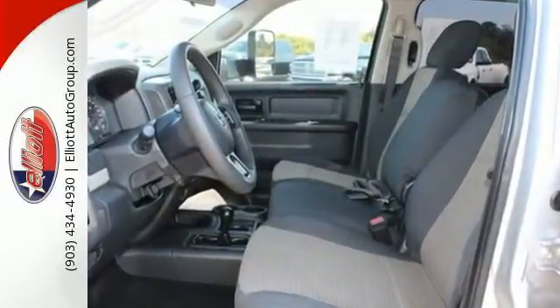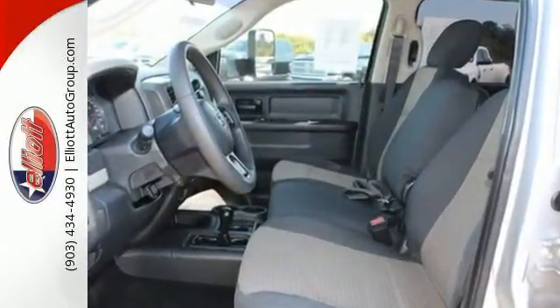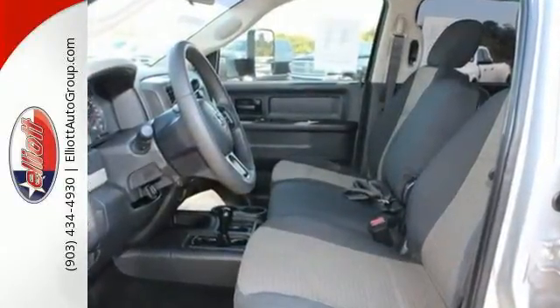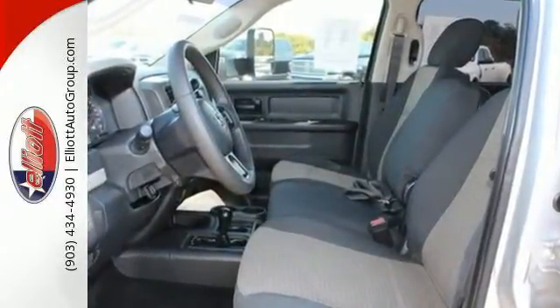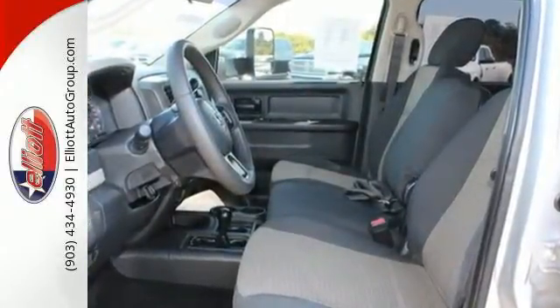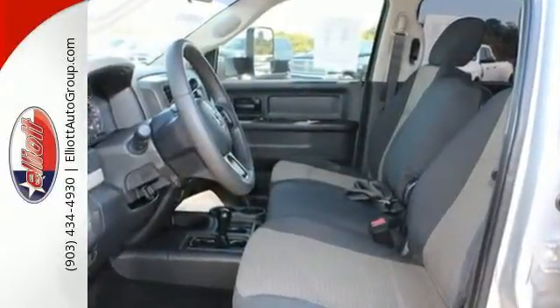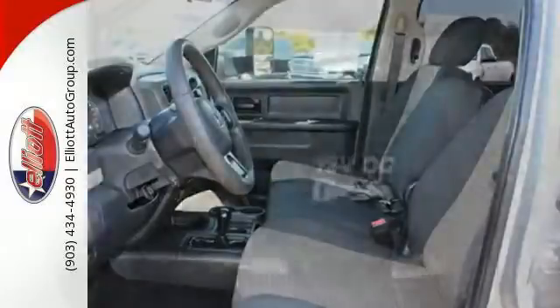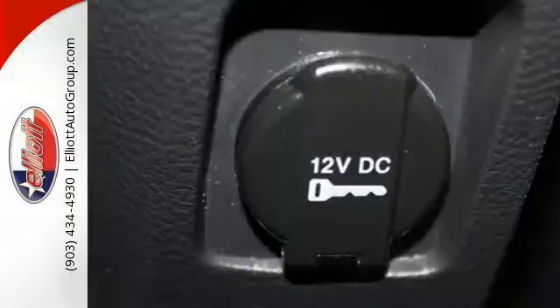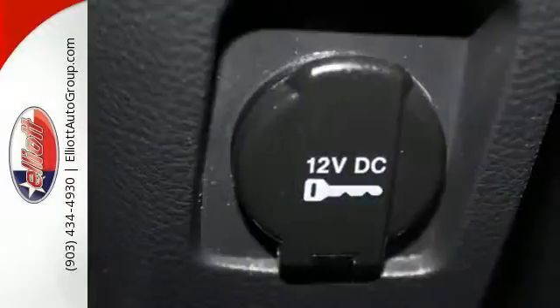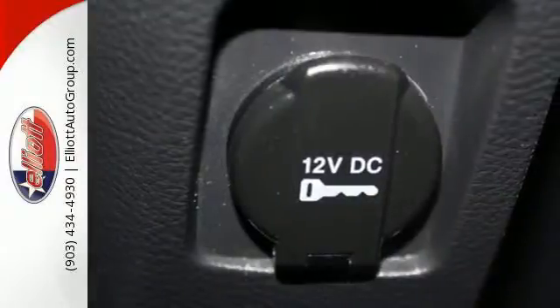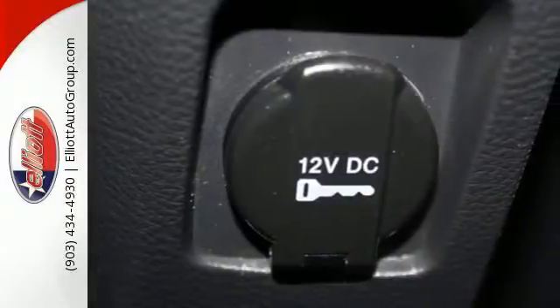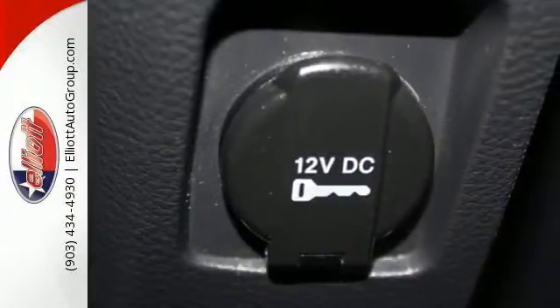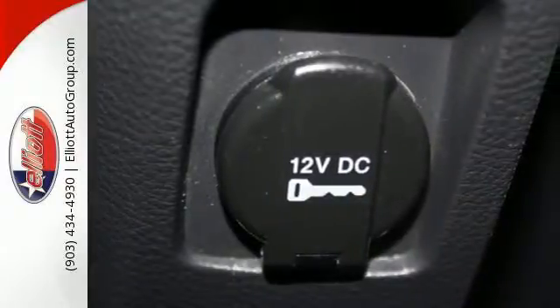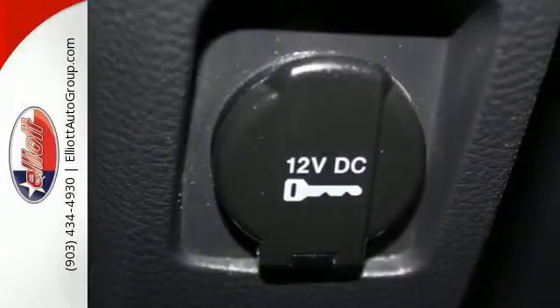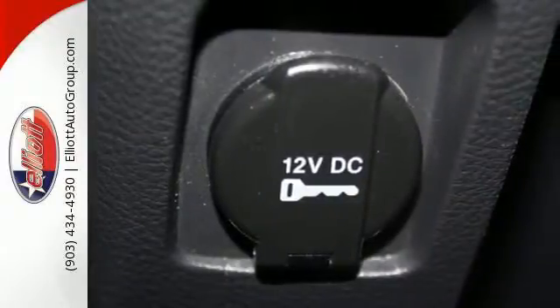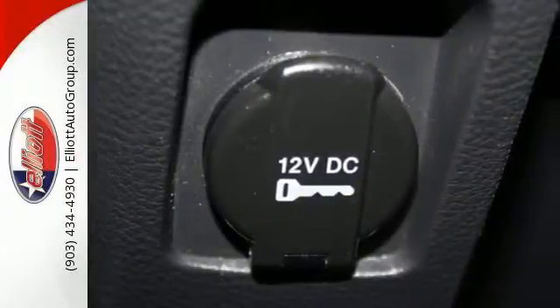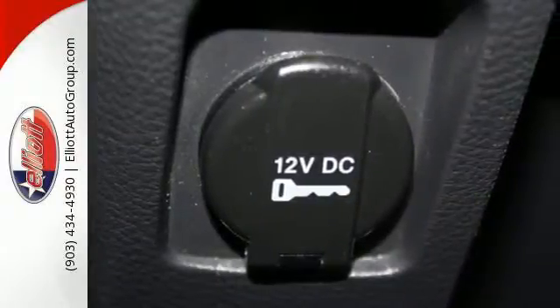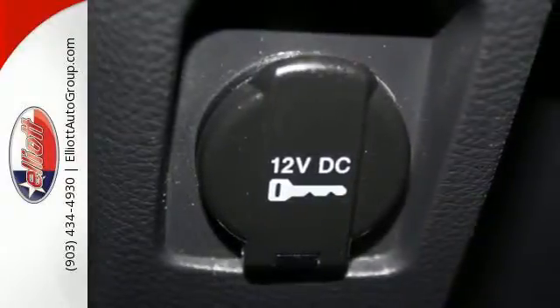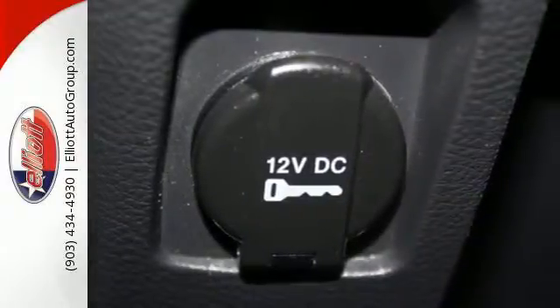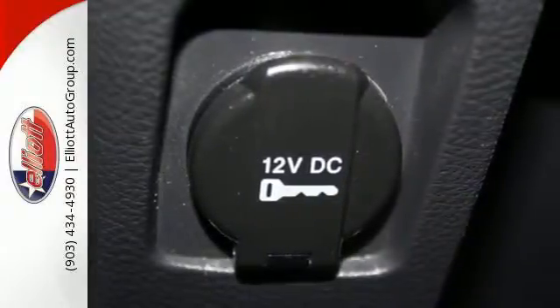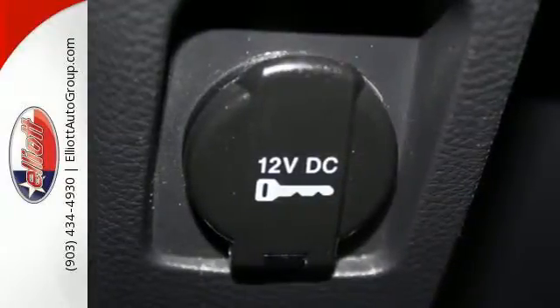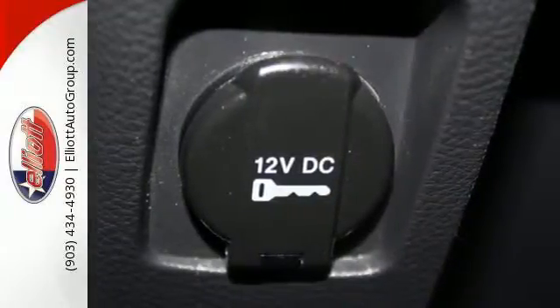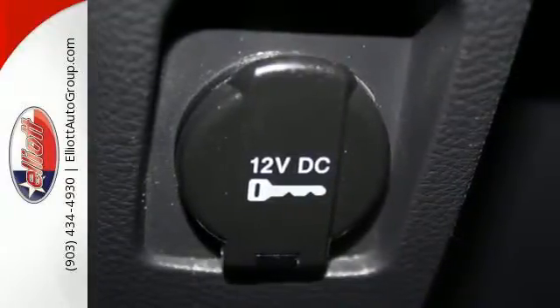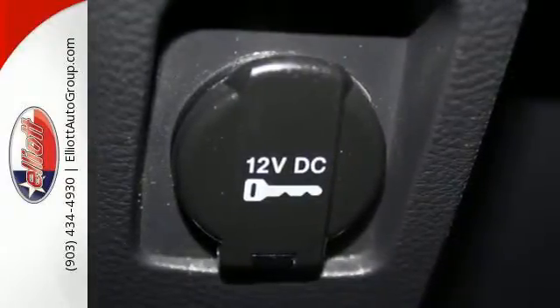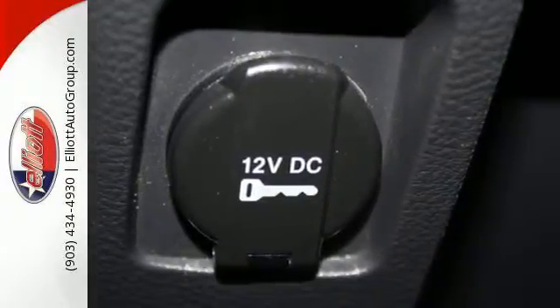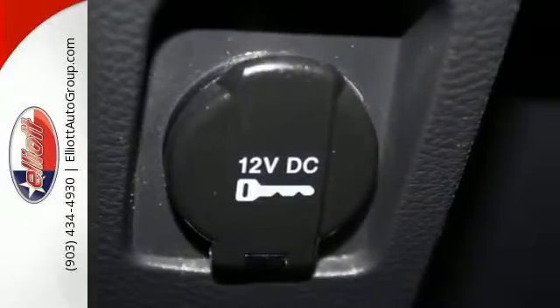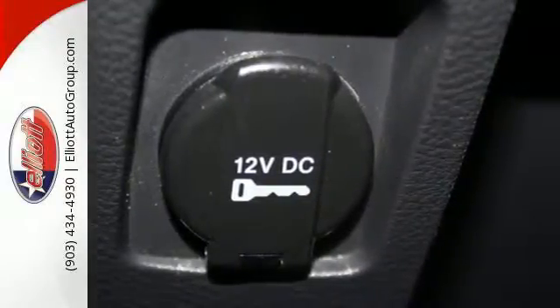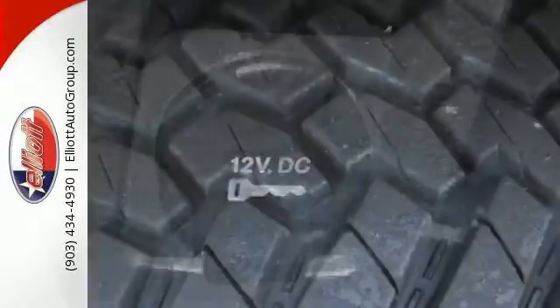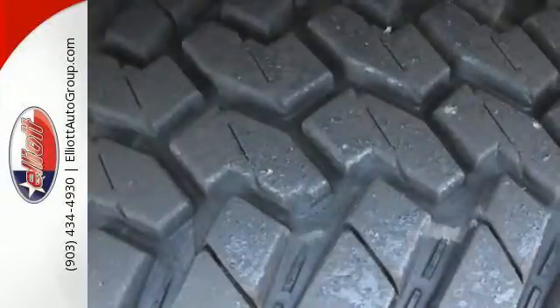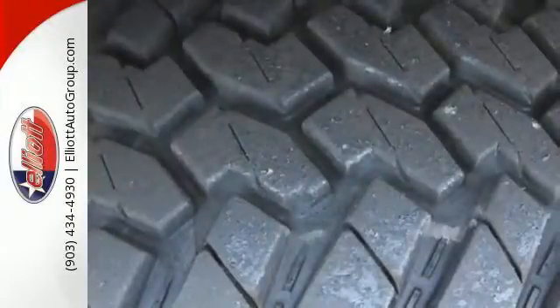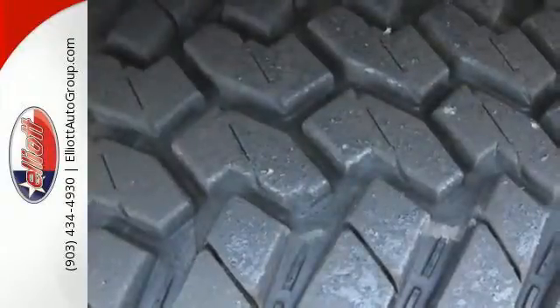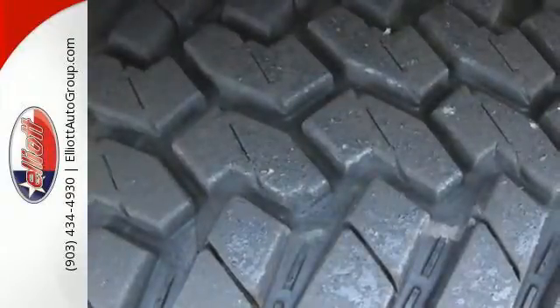With this much truck to handle, safety is a priority, with the included anti-lock brakes and multiple airbags.